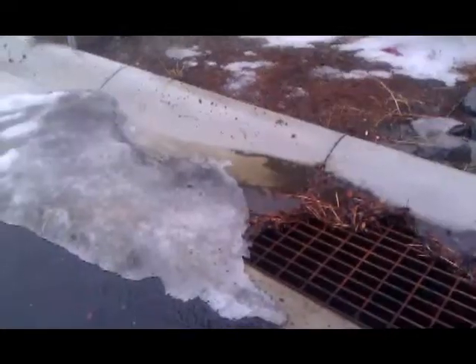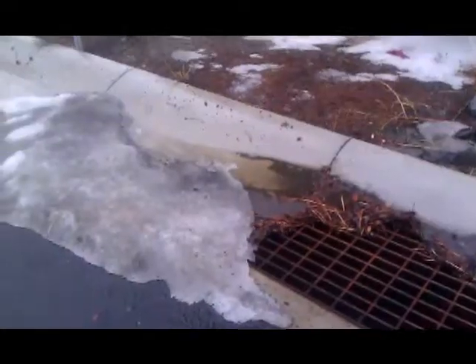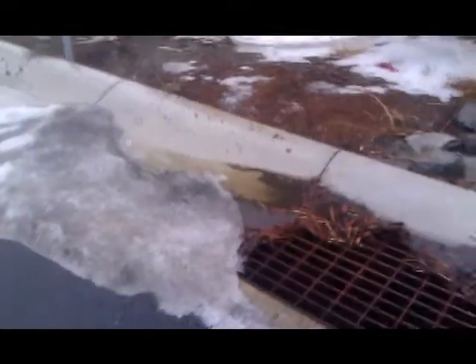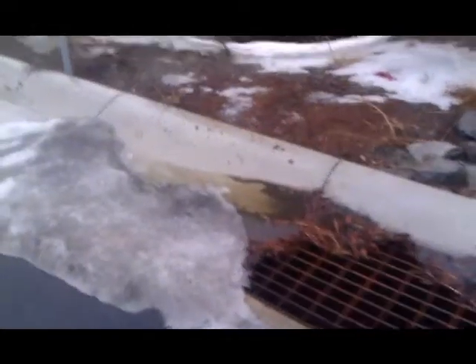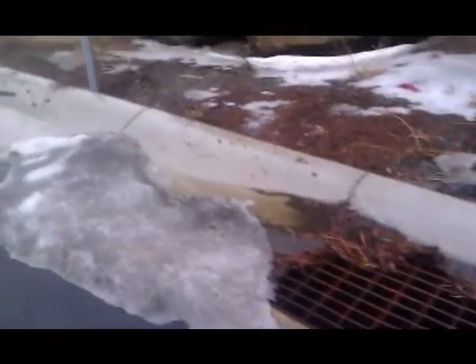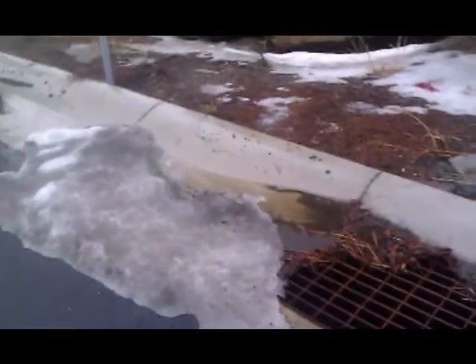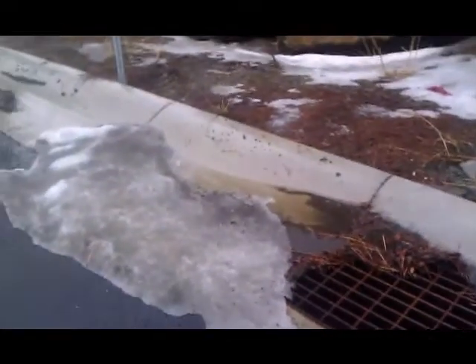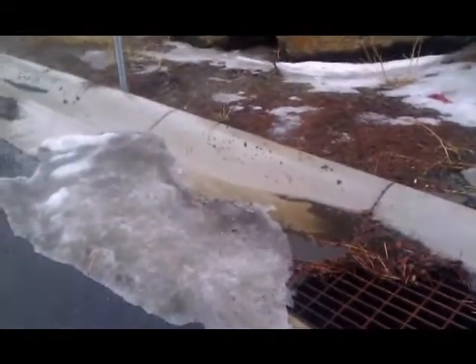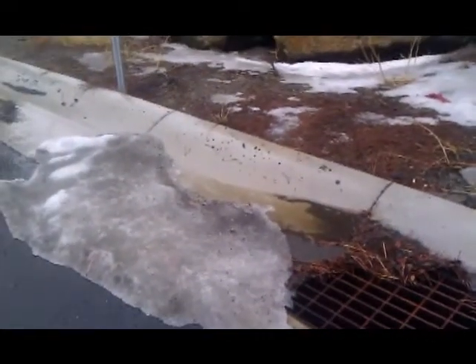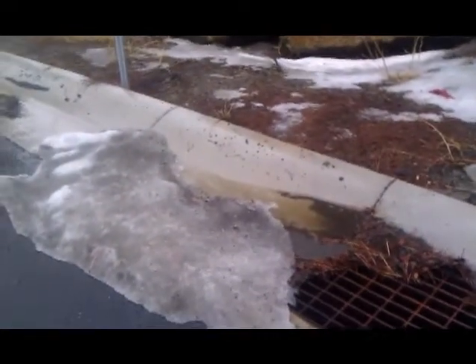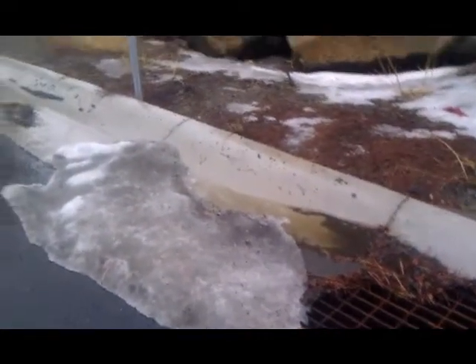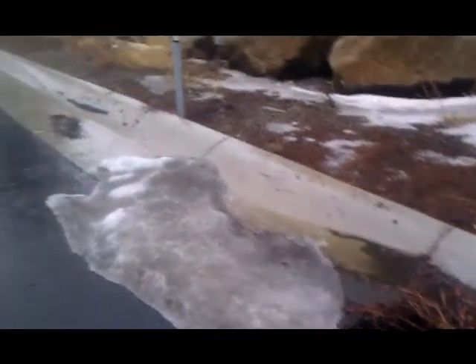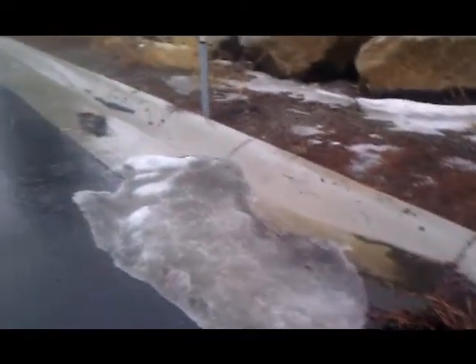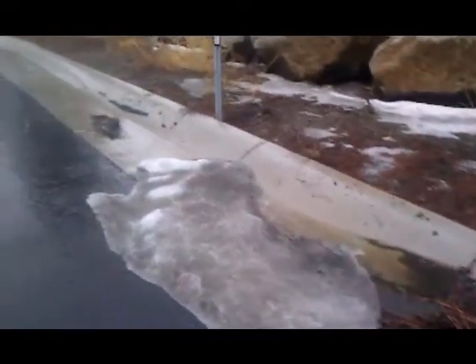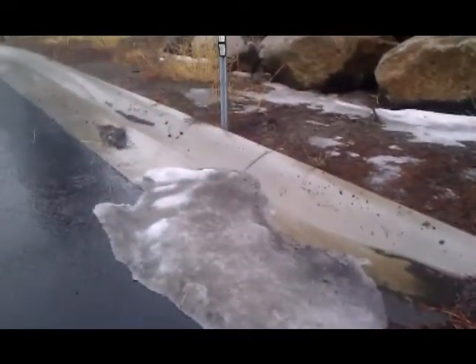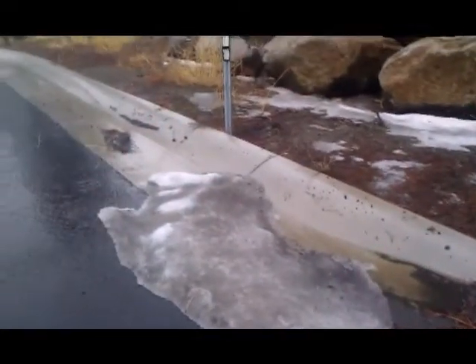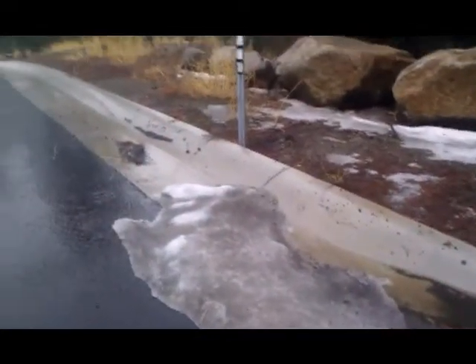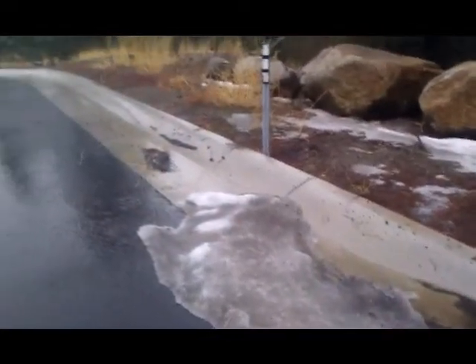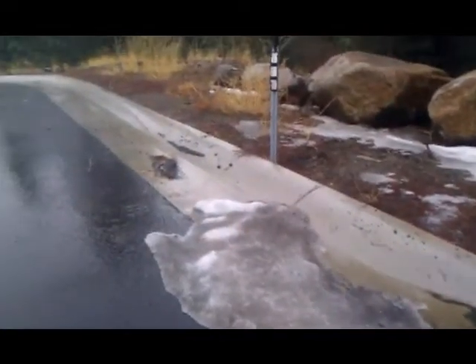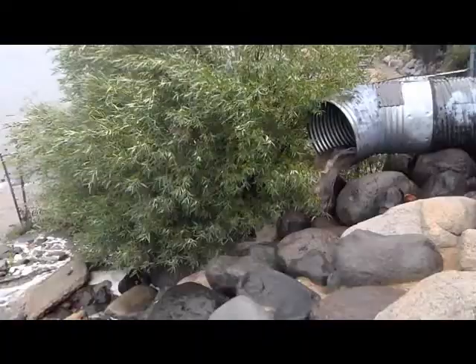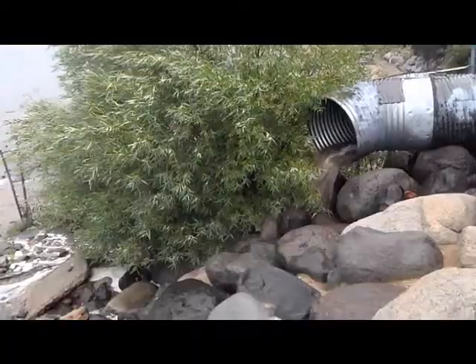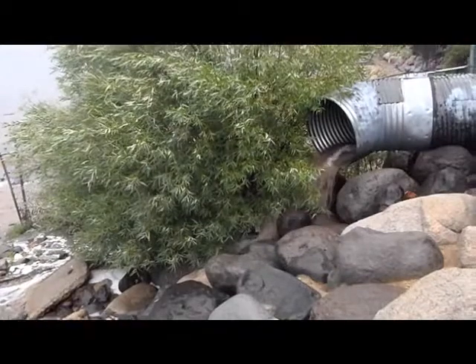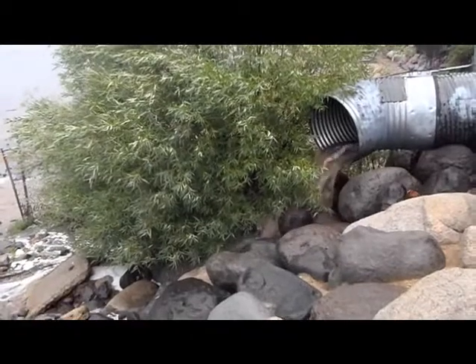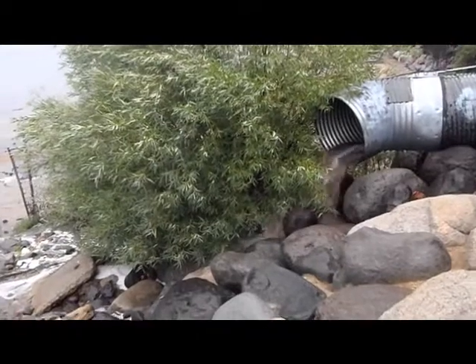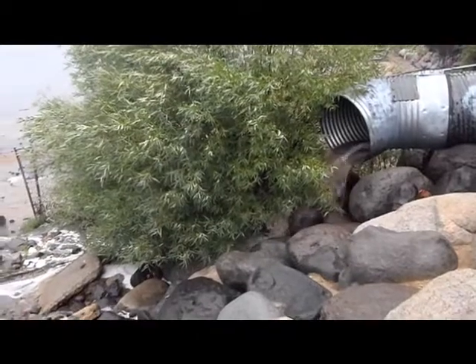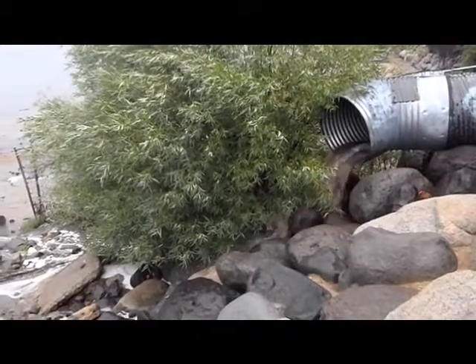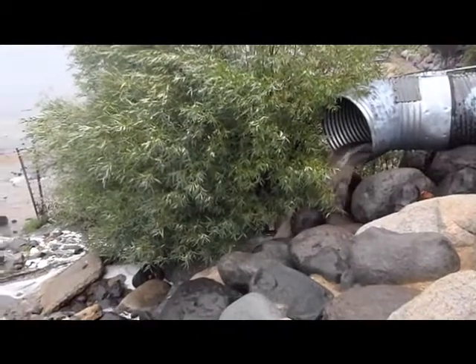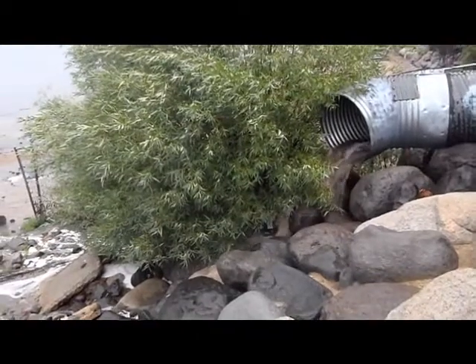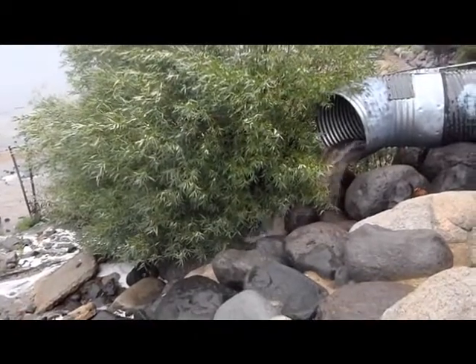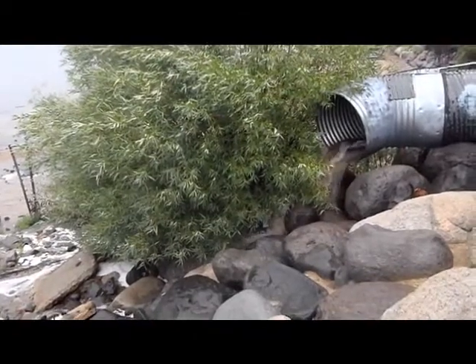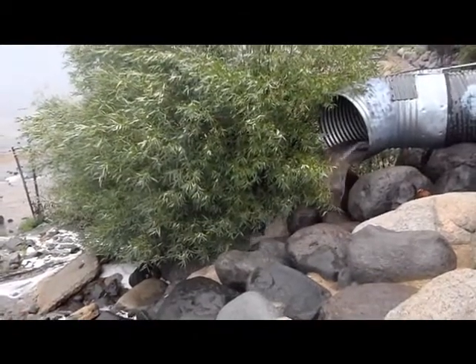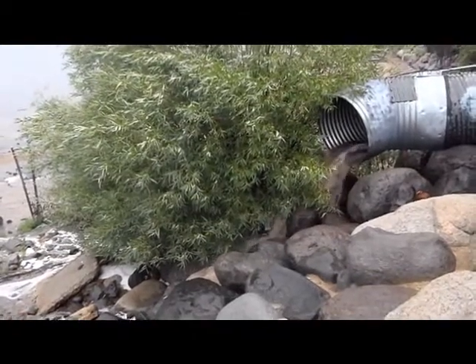During storm events, Tahoe RCD staff member Tara Moore collects samples of urban stormwater runoff.